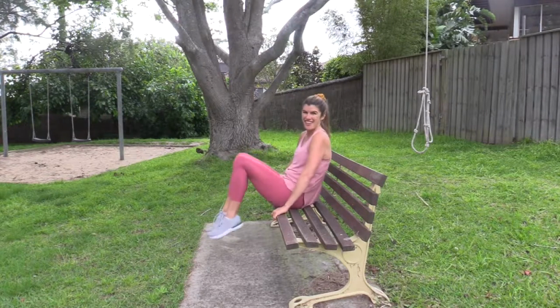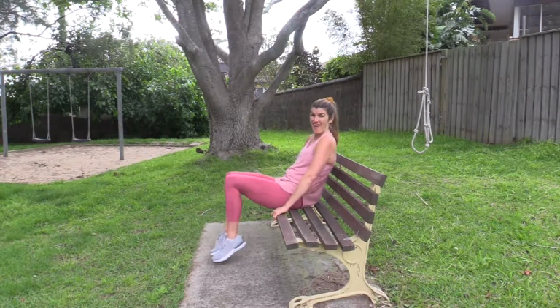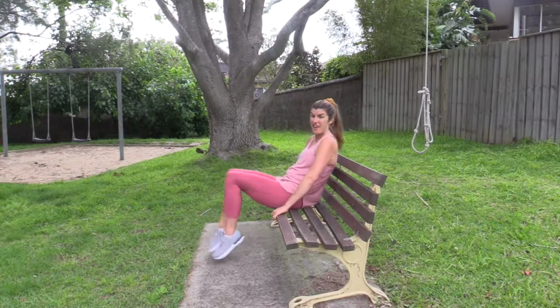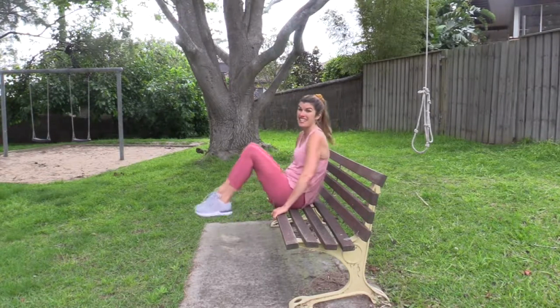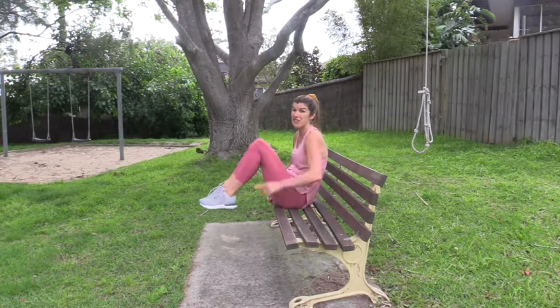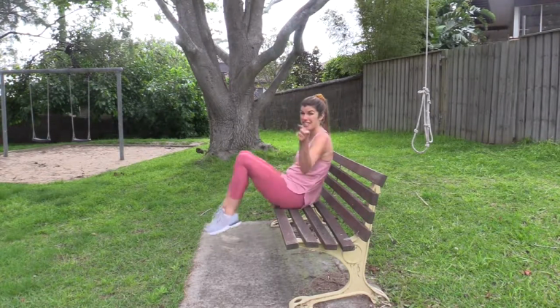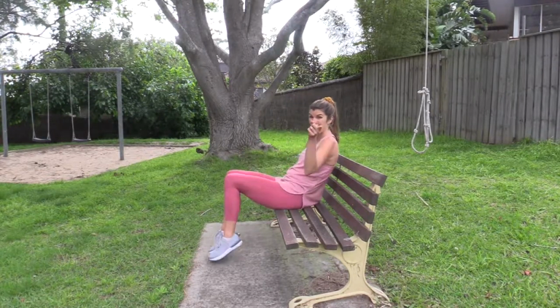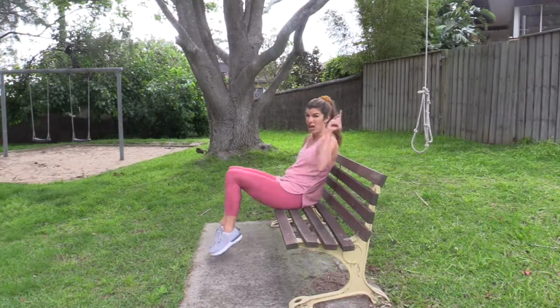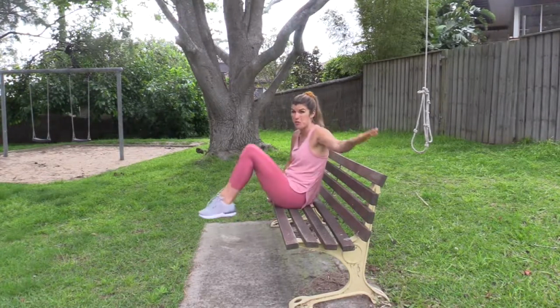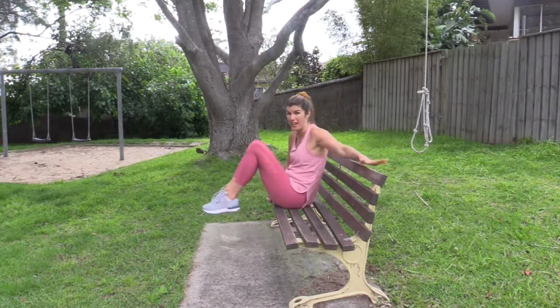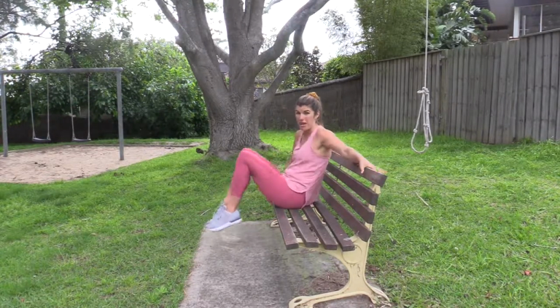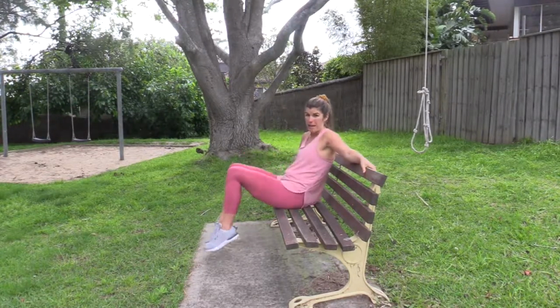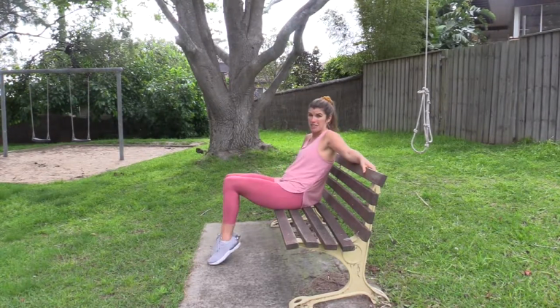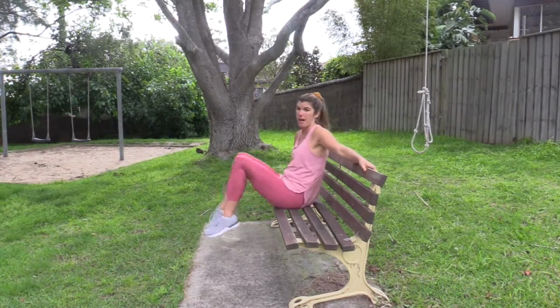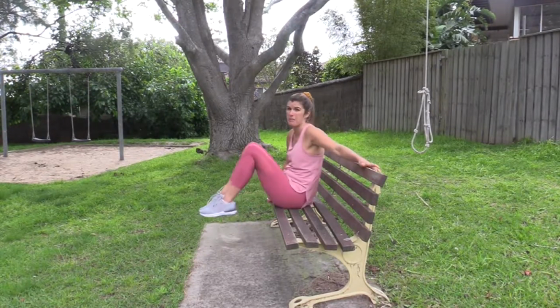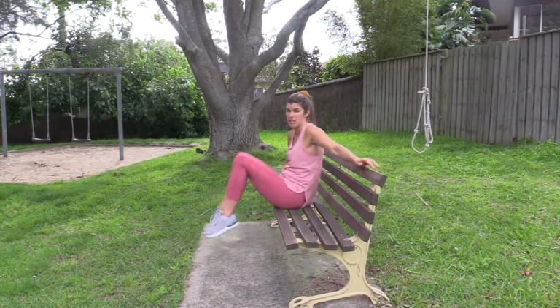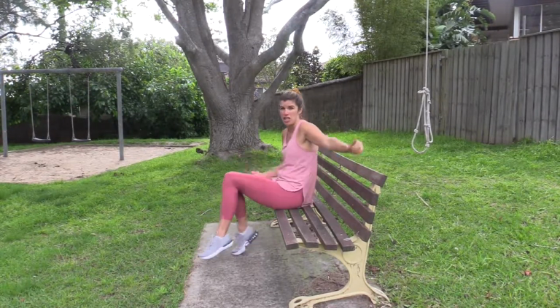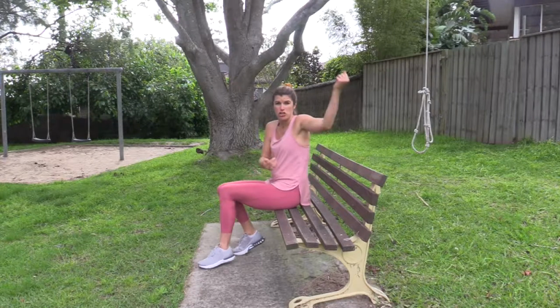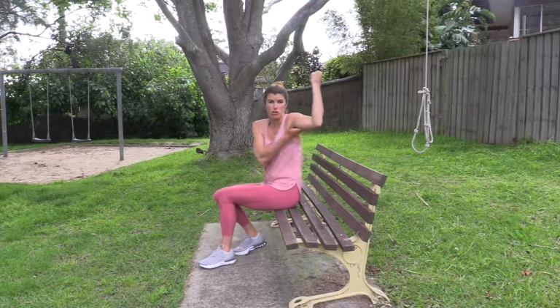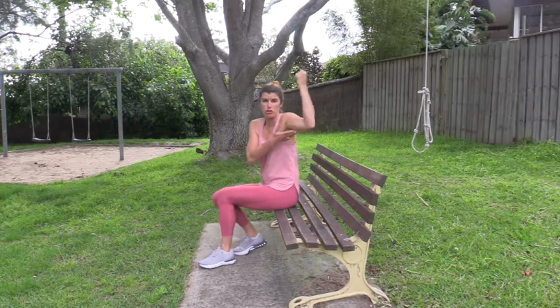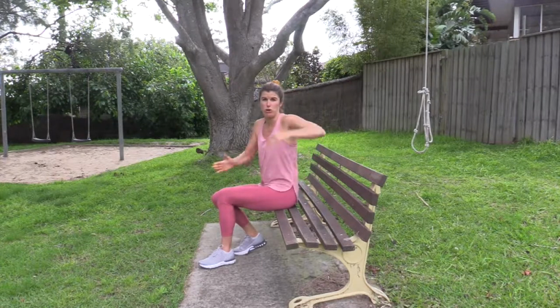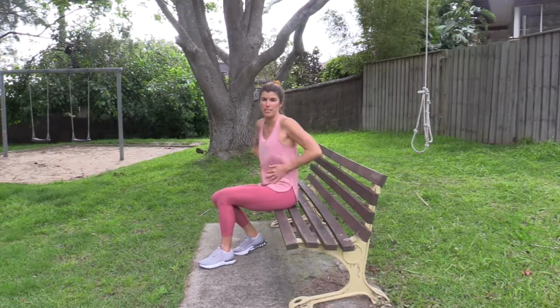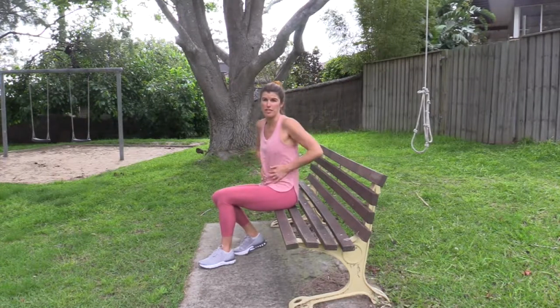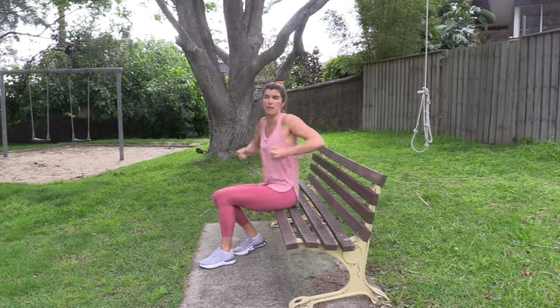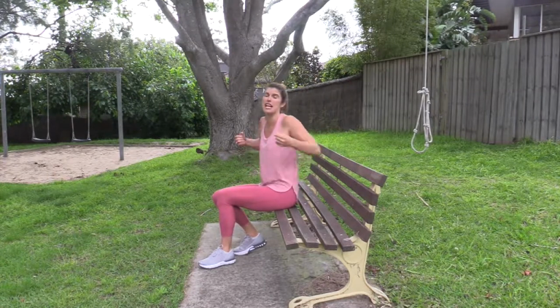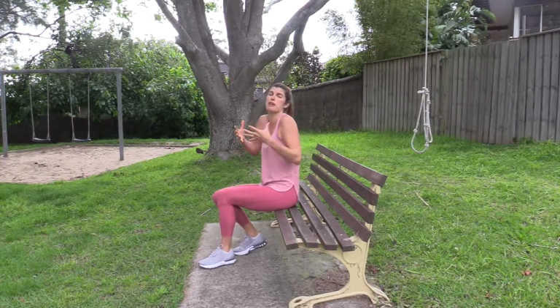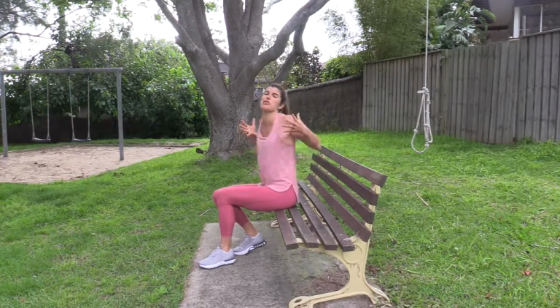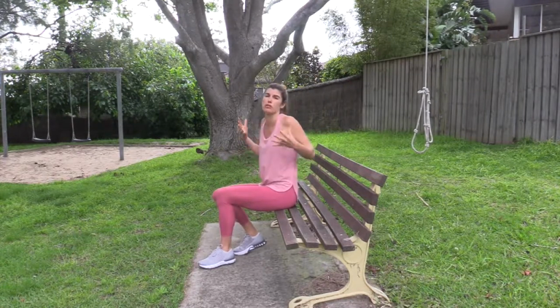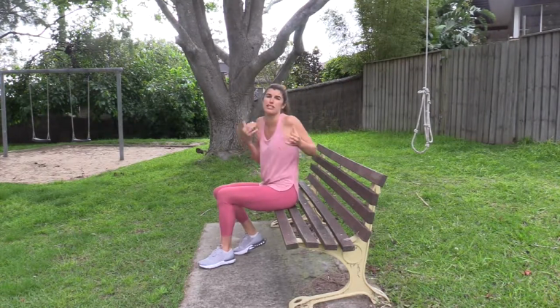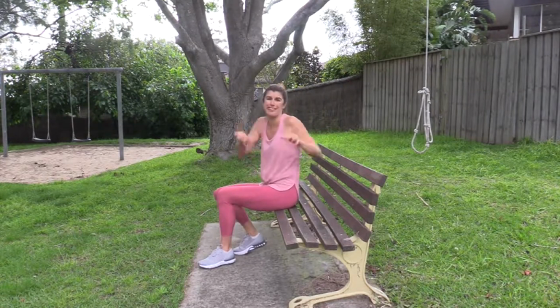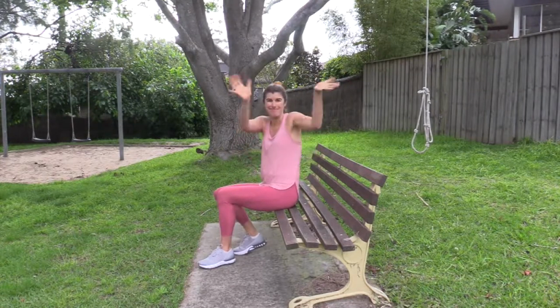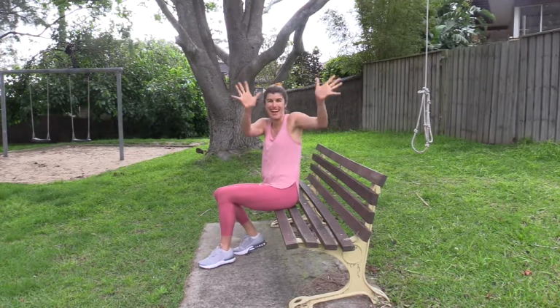Imagine if you did that every time you went past a park bench — so good! Triceps, tummies, arms, shoulders. Love it! Bye!